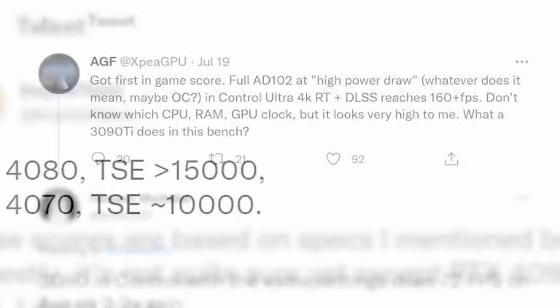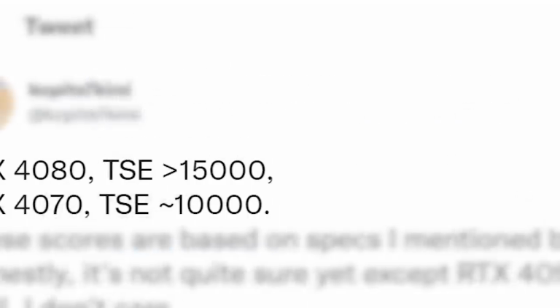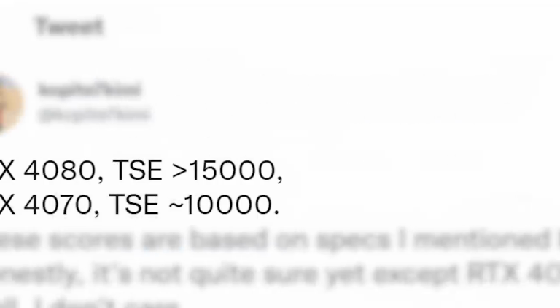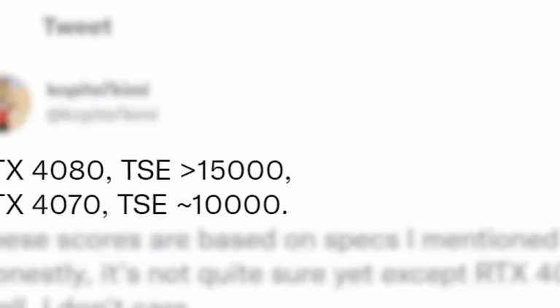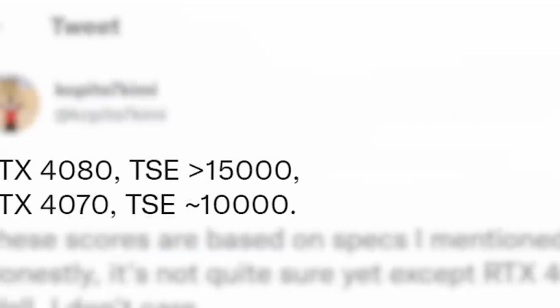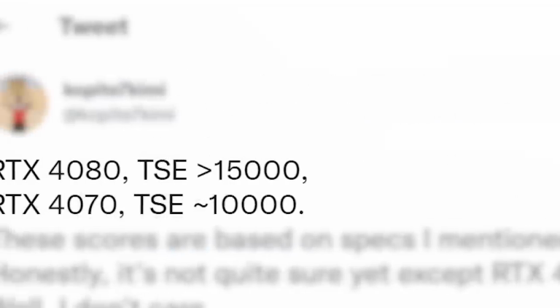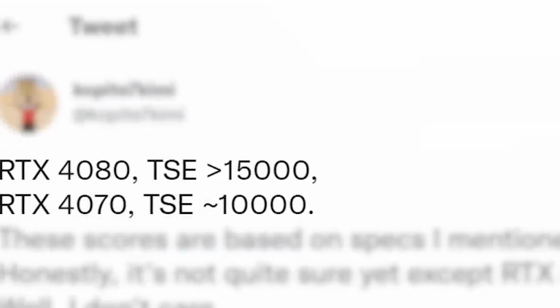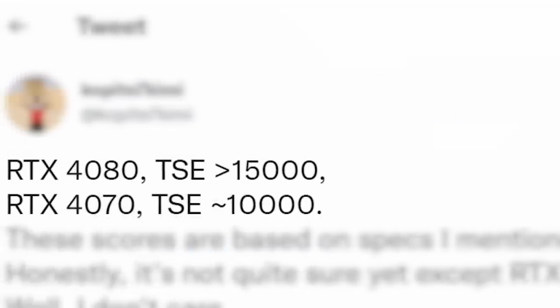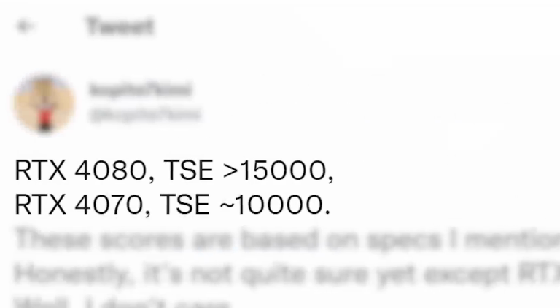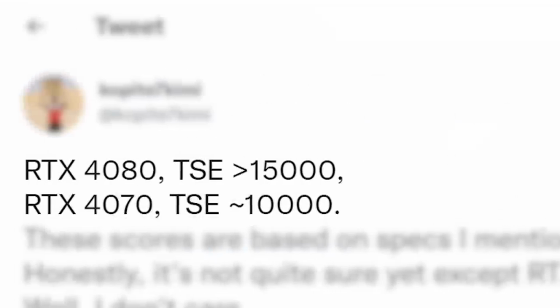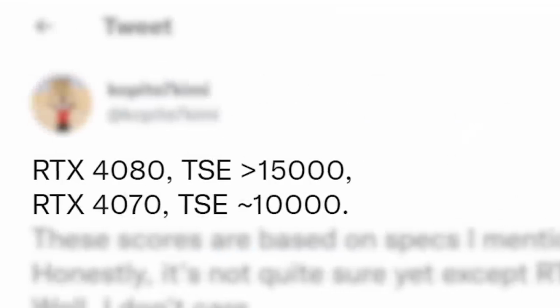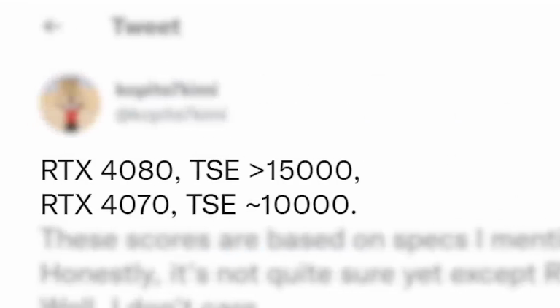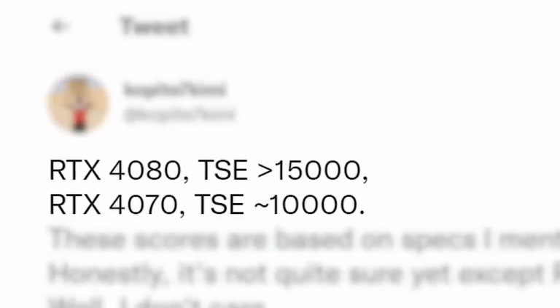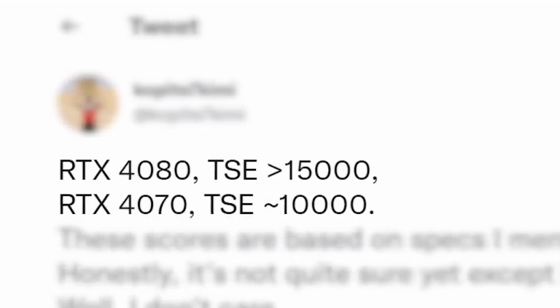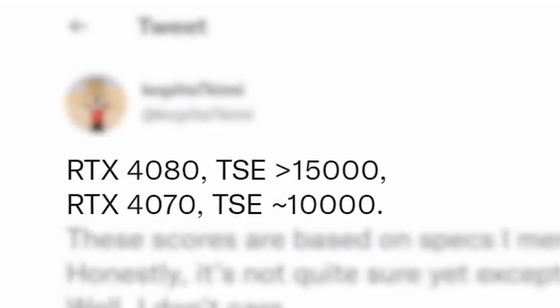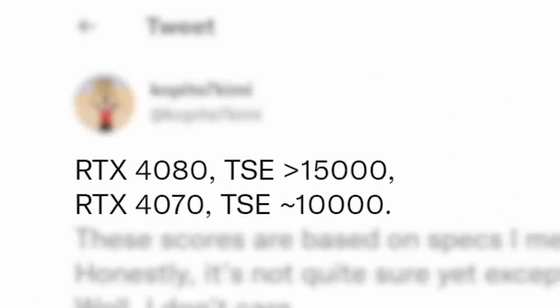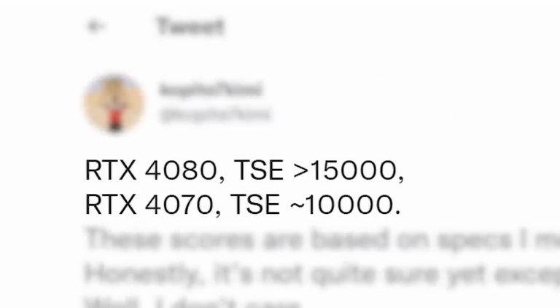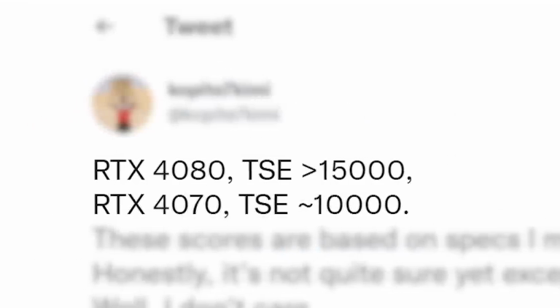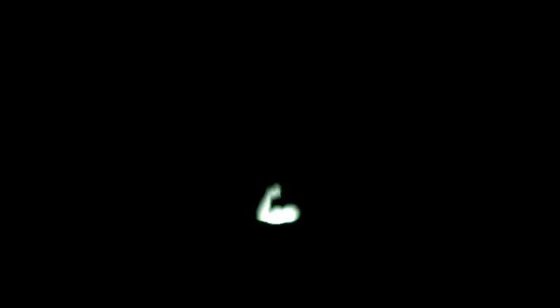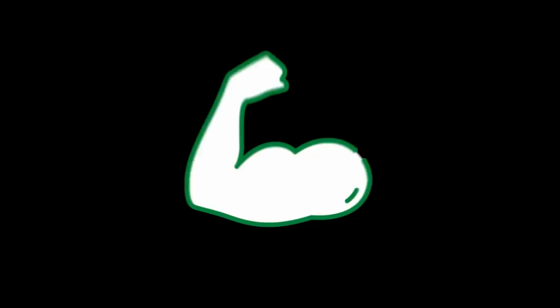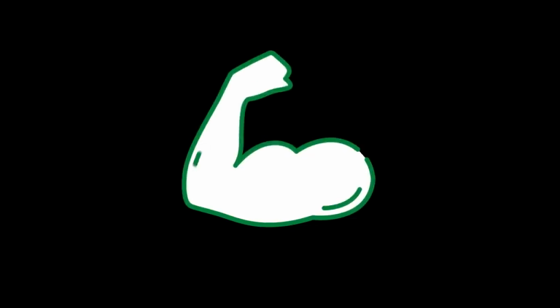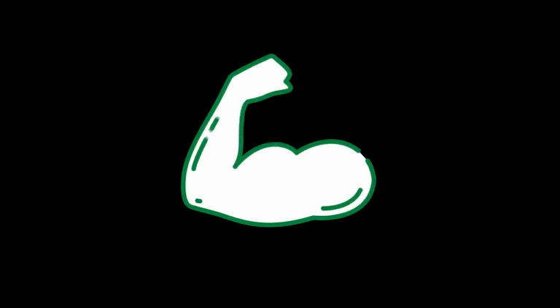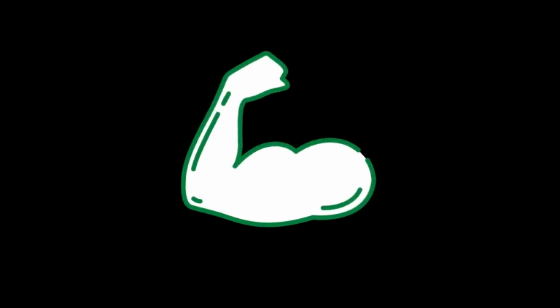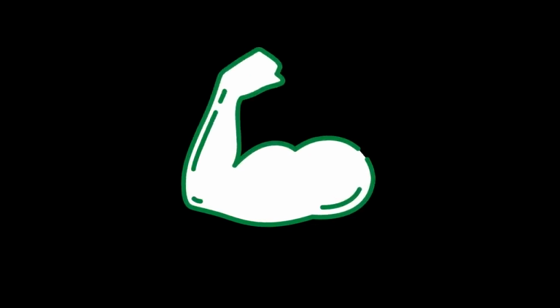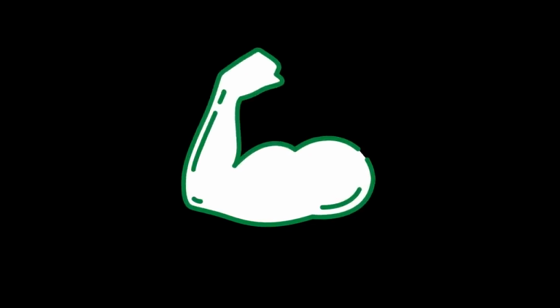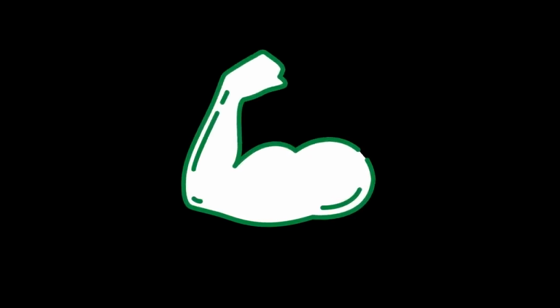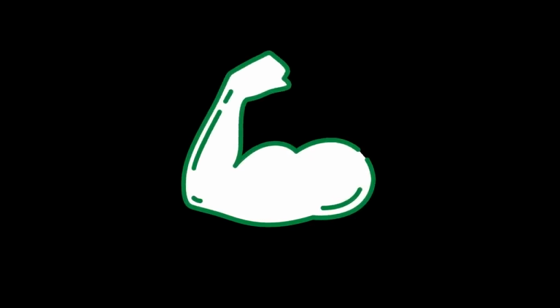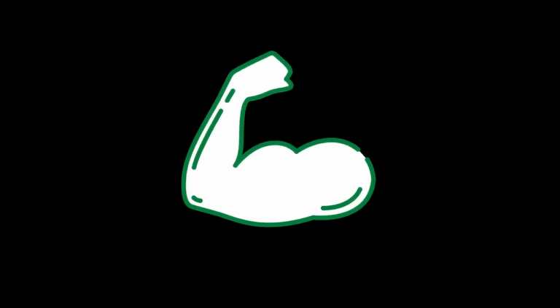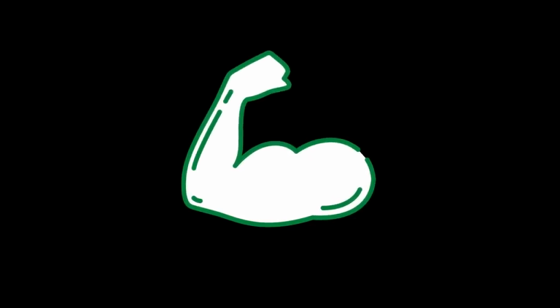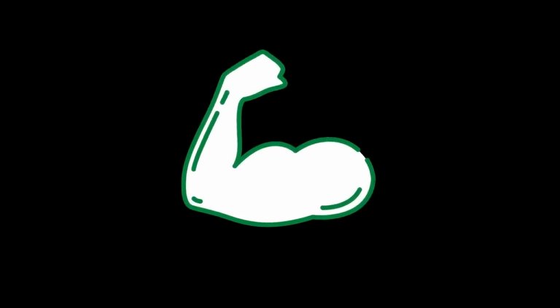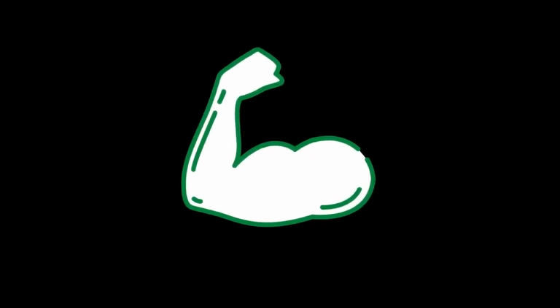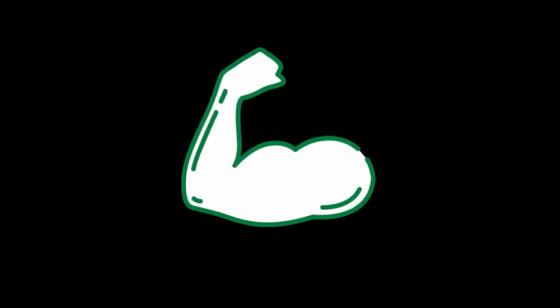Honestly, if the 4070 and 4080 are anywhere near these numbers, next-gen is set to be a massive jump over current-gen.